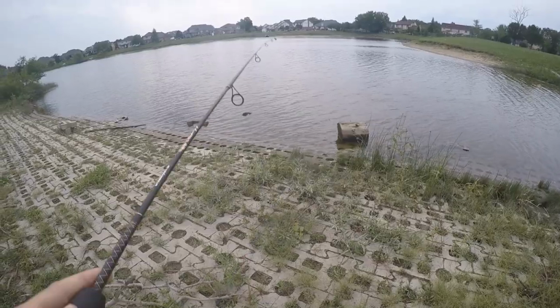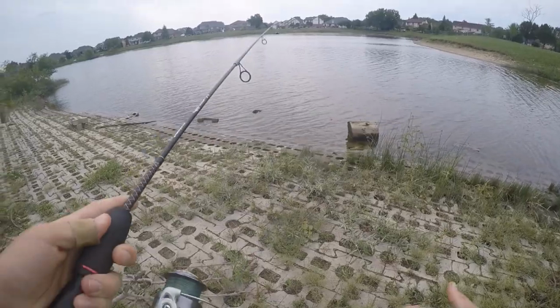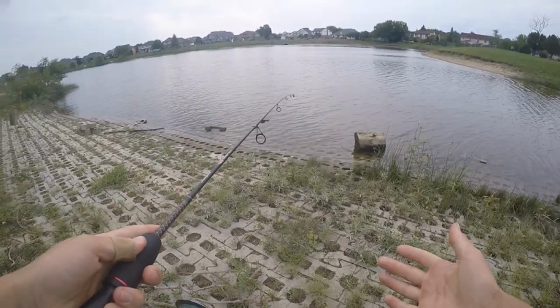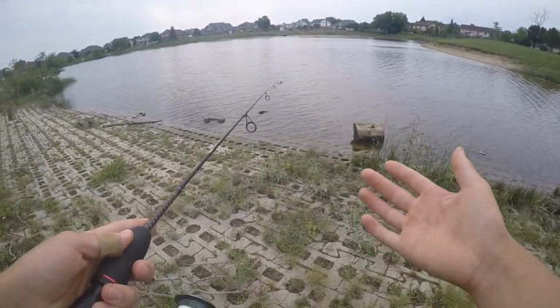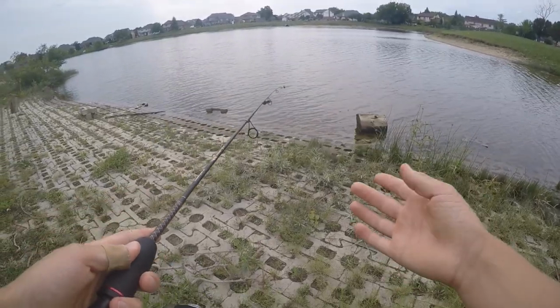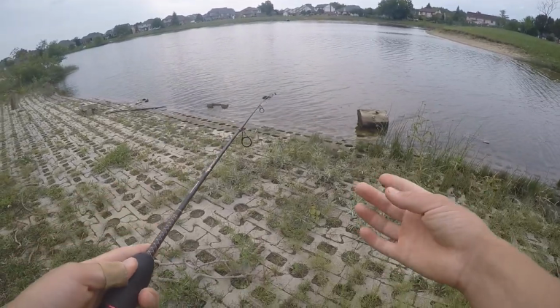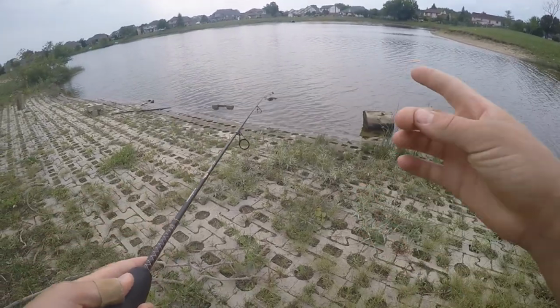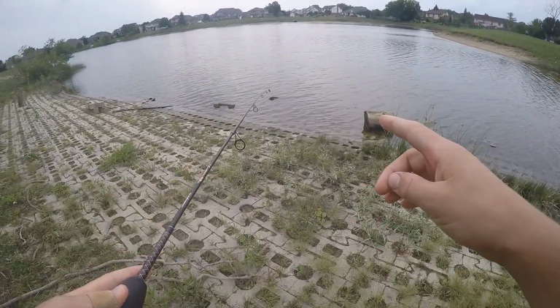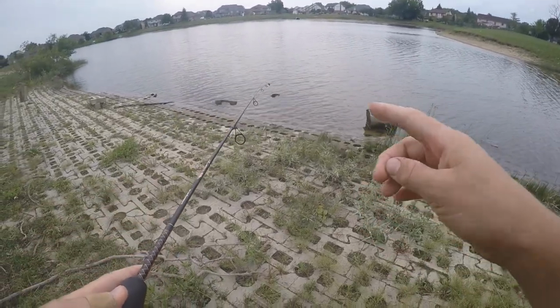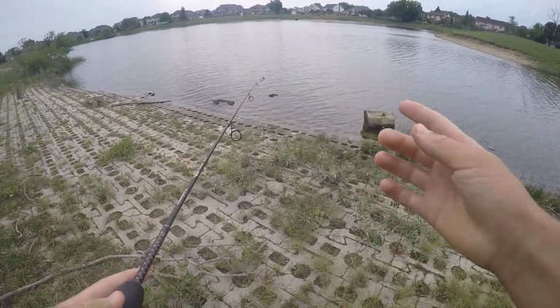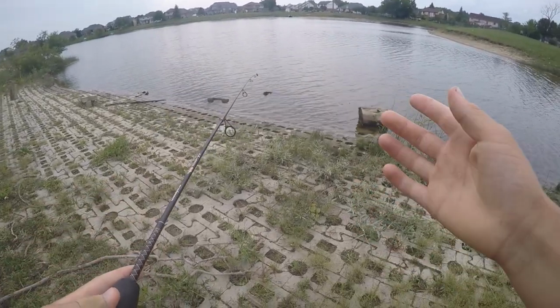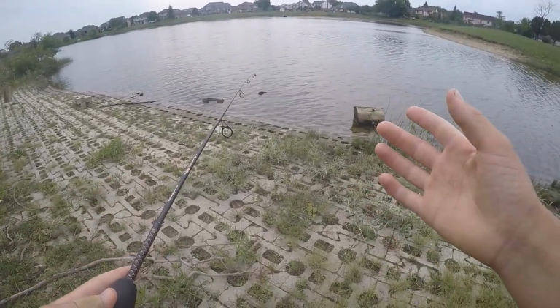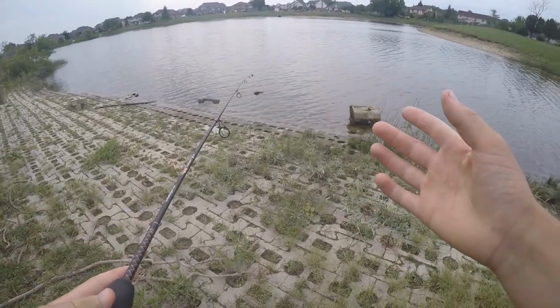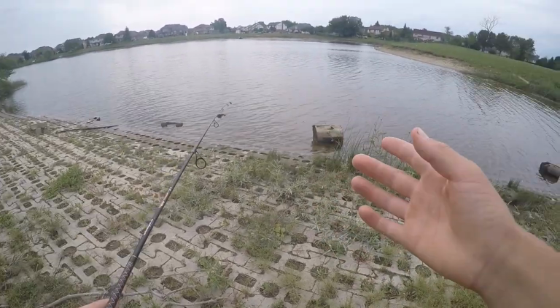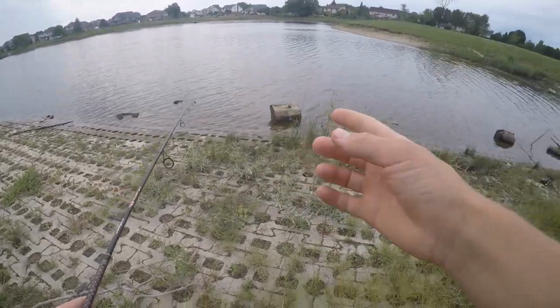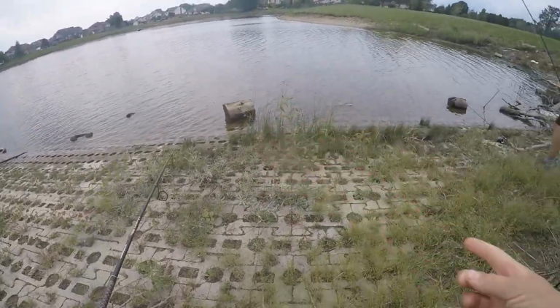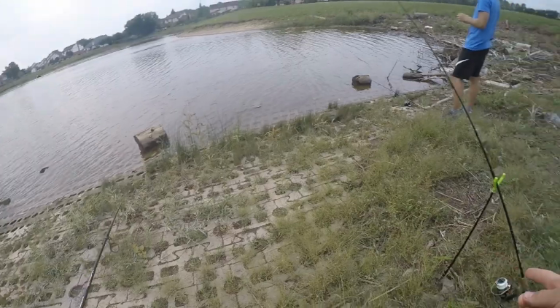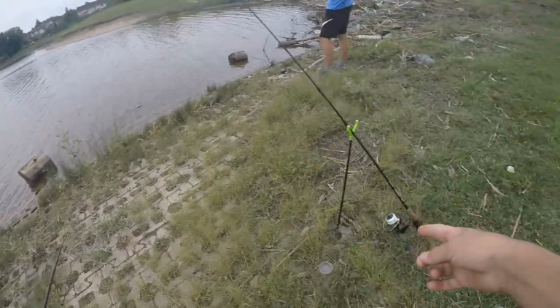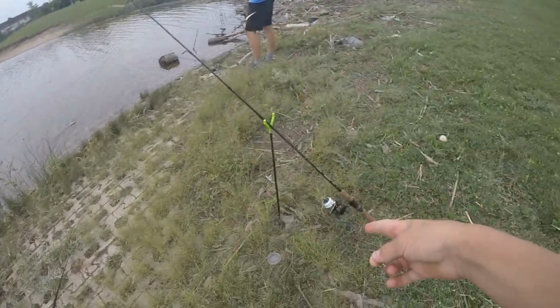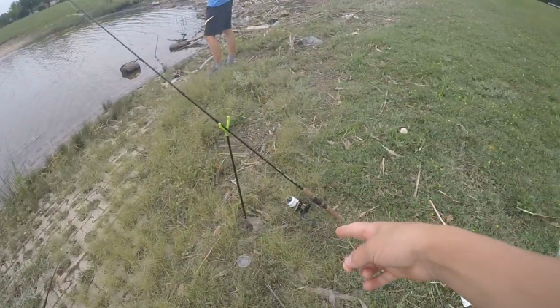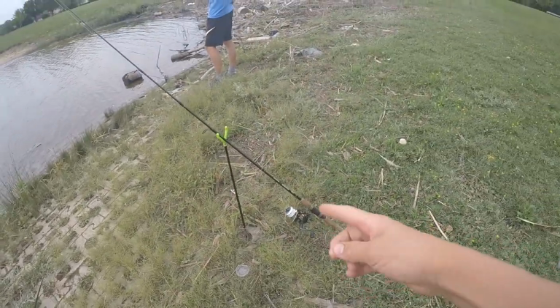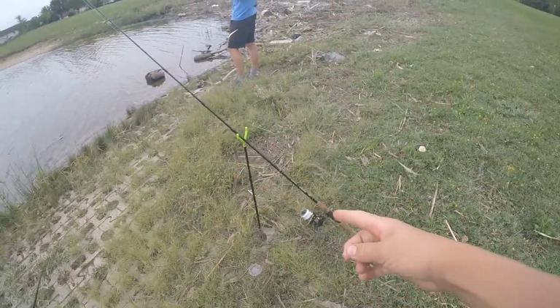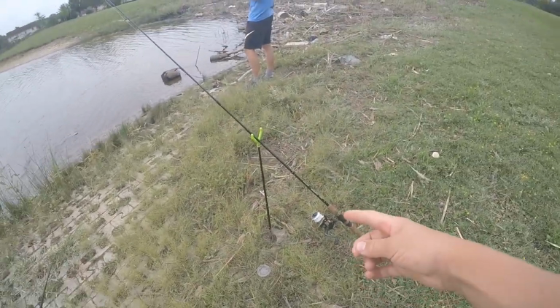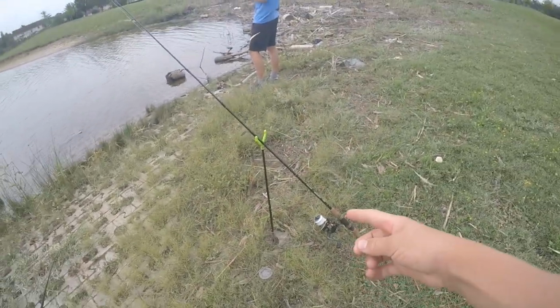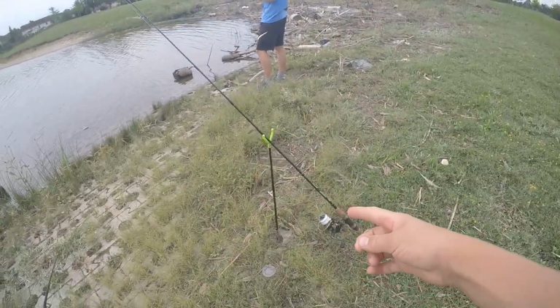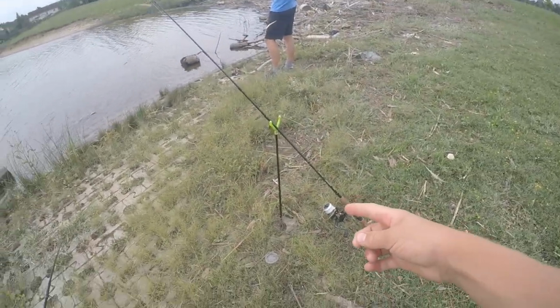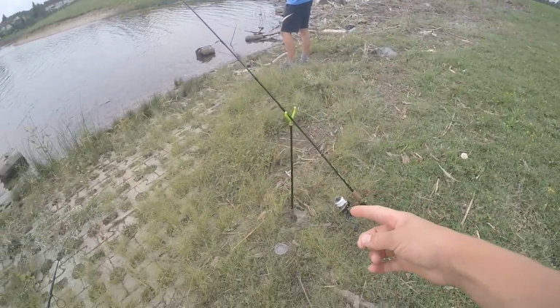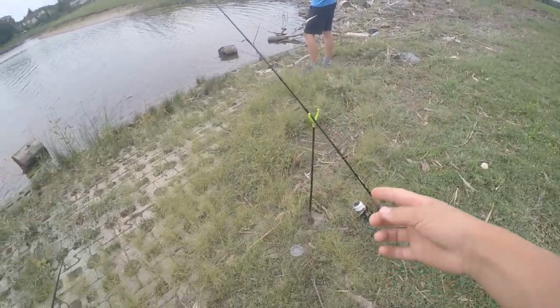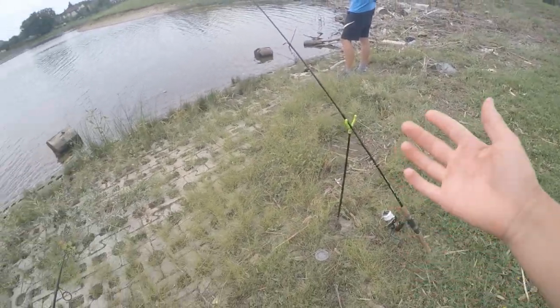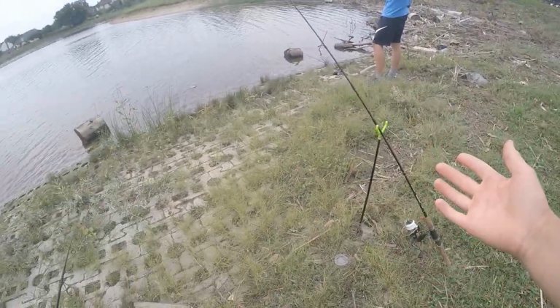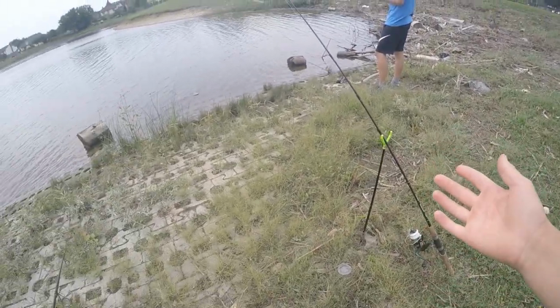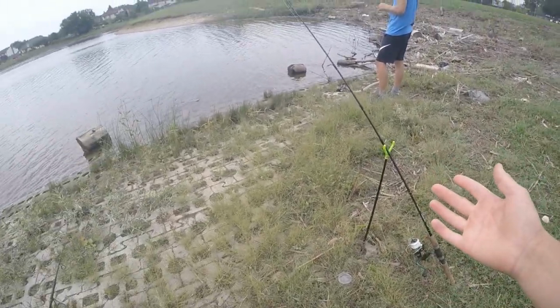Alright guys, we all know that catfish love hot dogs, so on this rod right here I have it set up on the bottom with a hot dog.